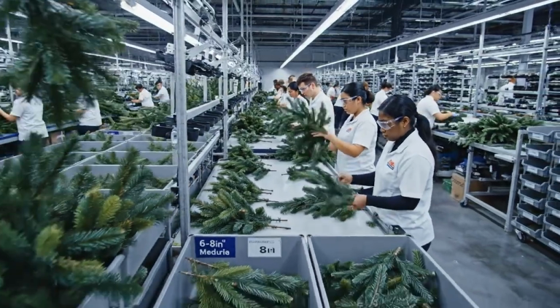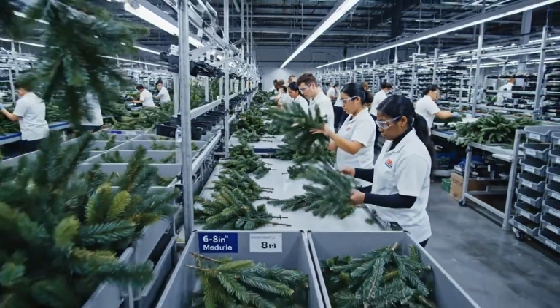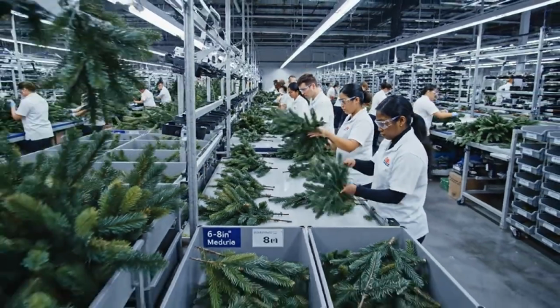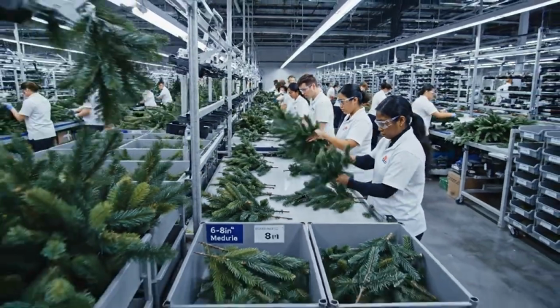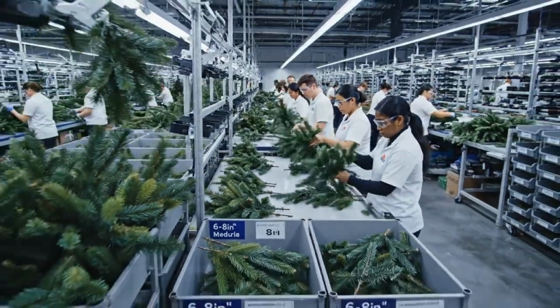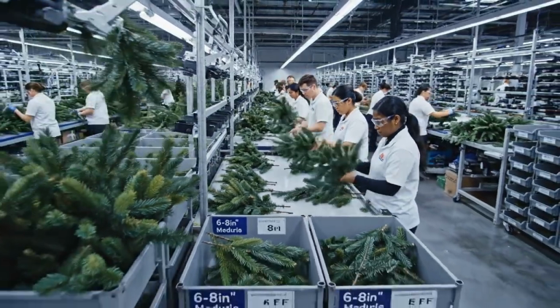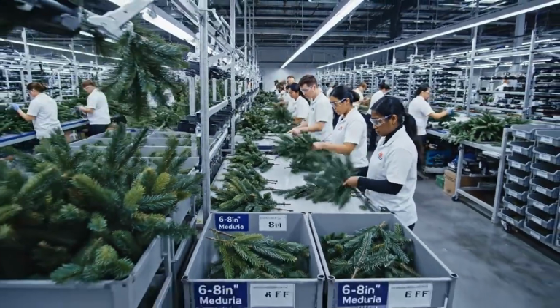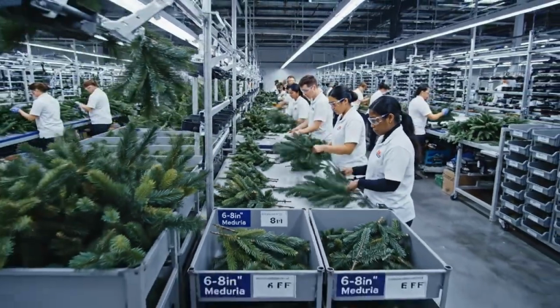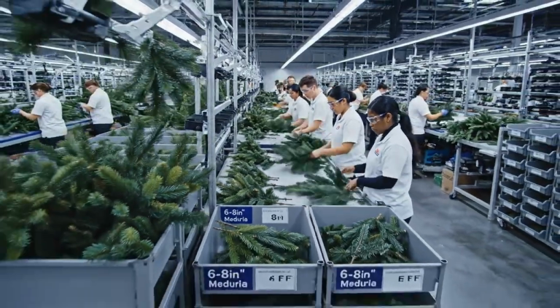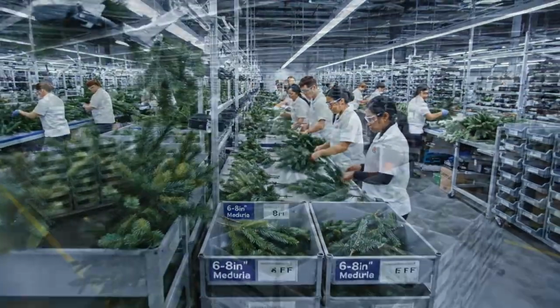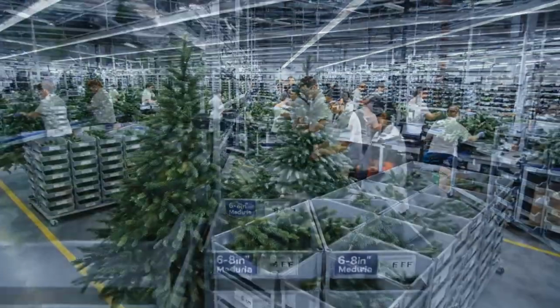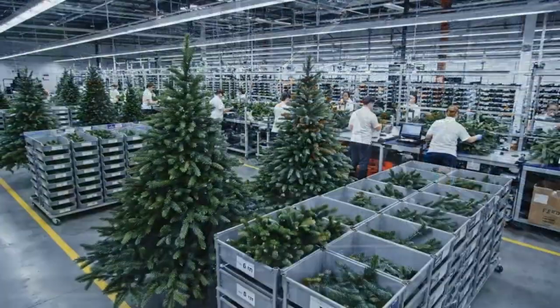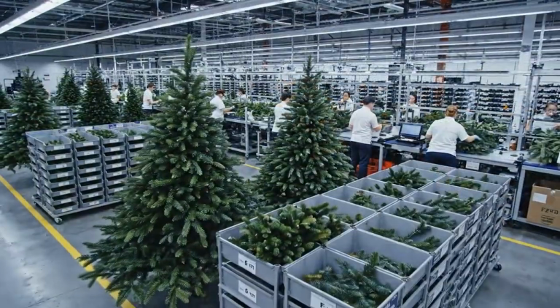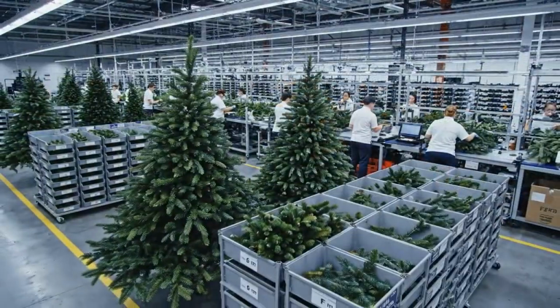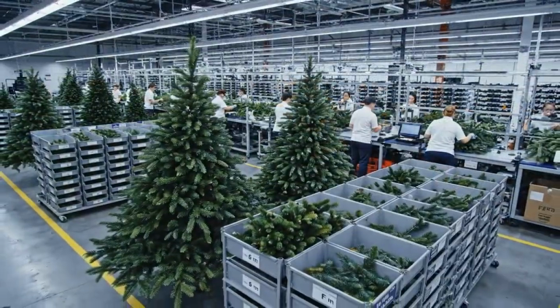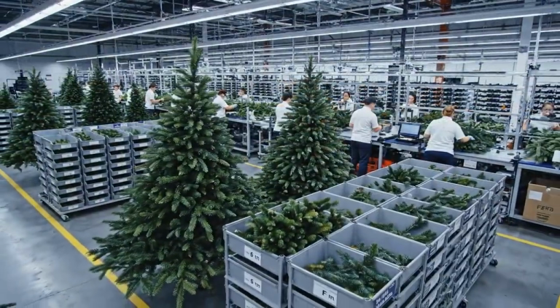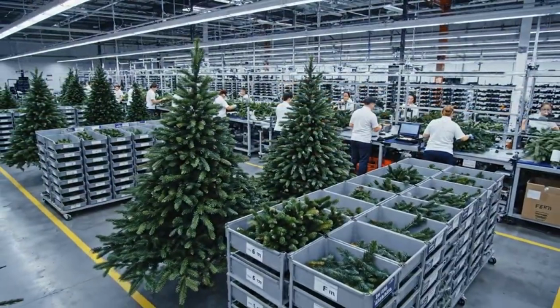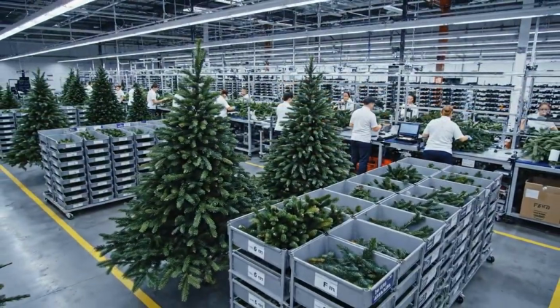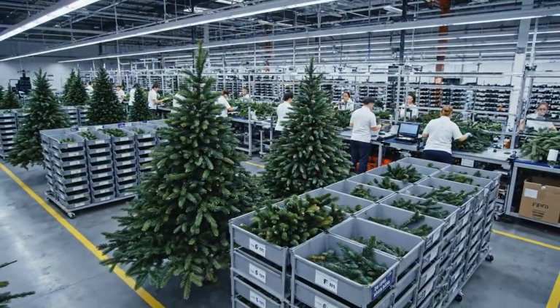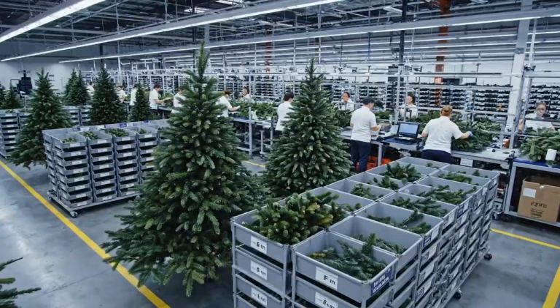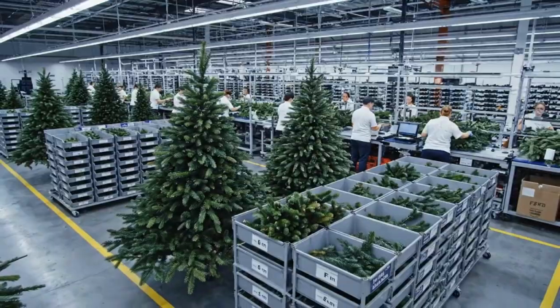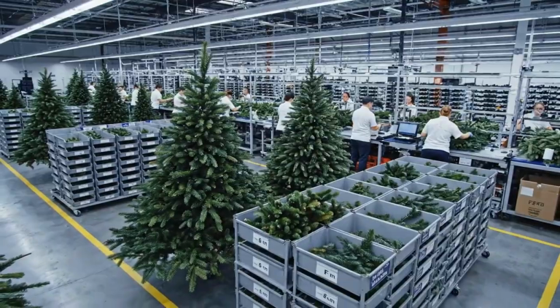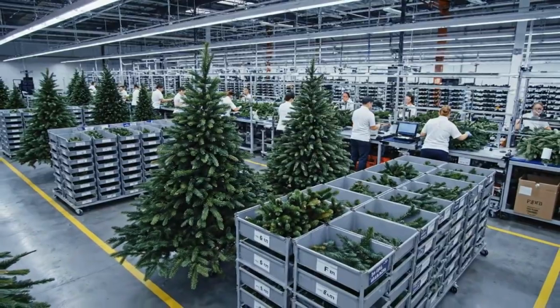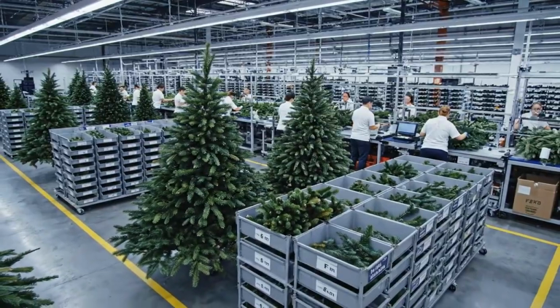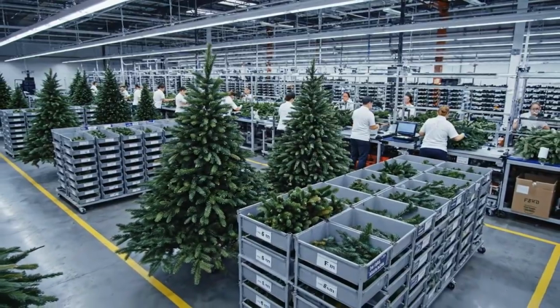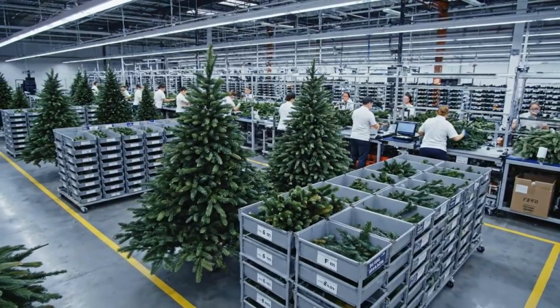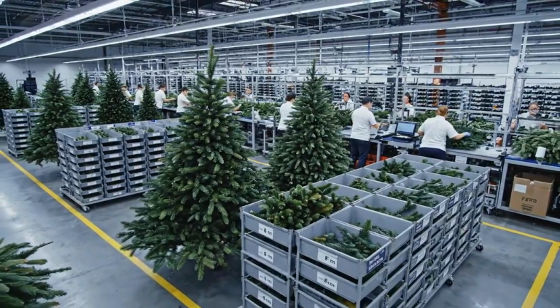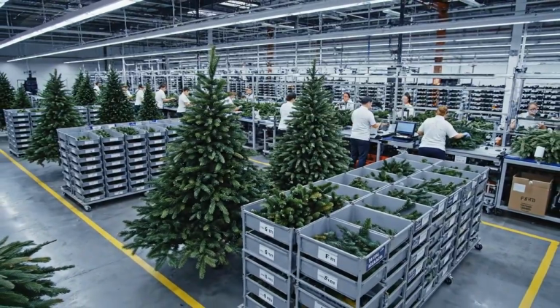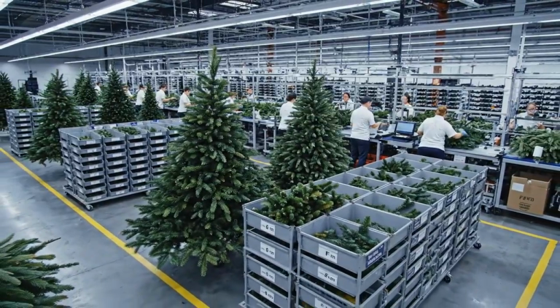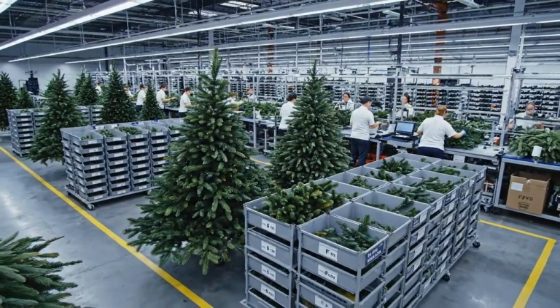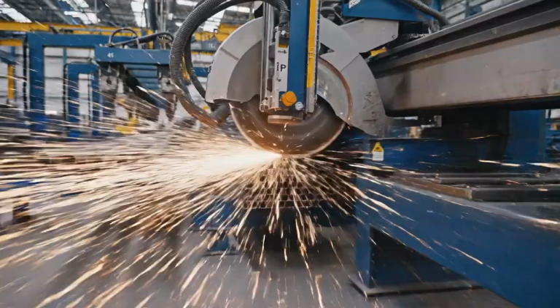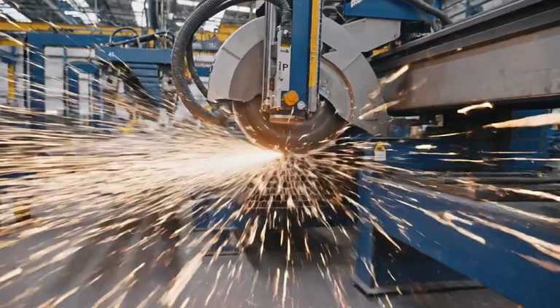Precision is key. Our systematic production ensures a realistic taper.